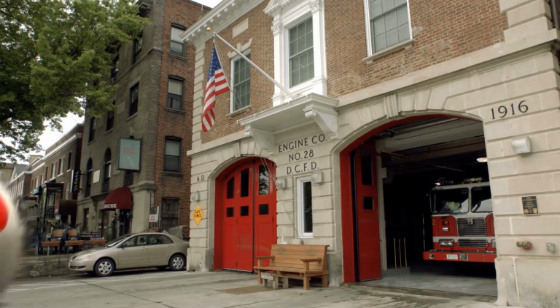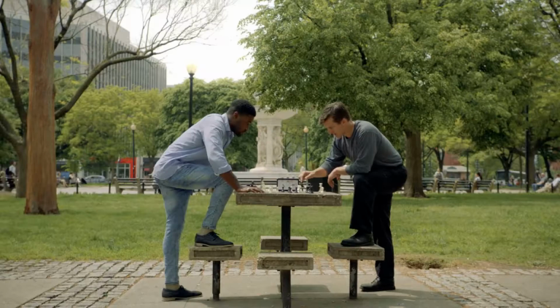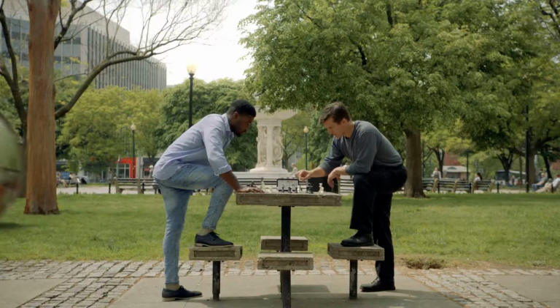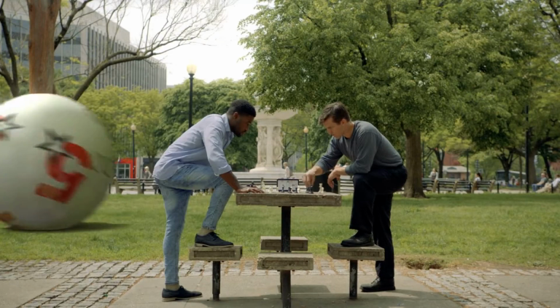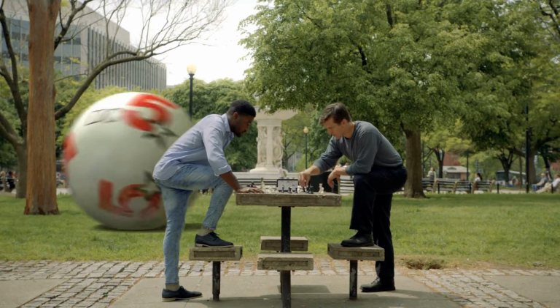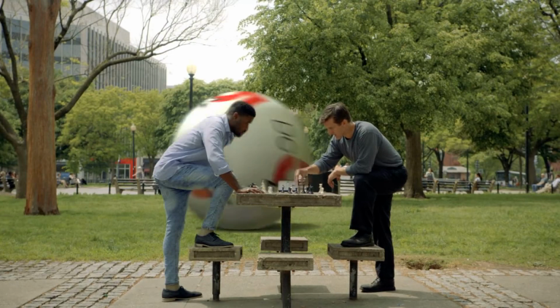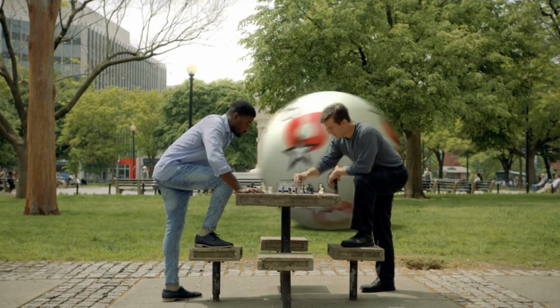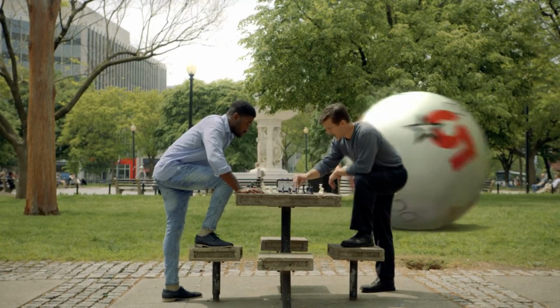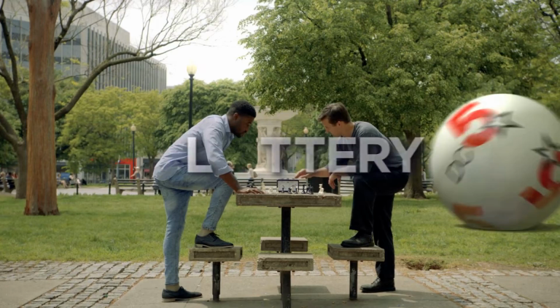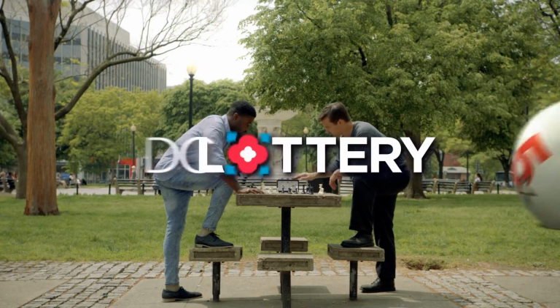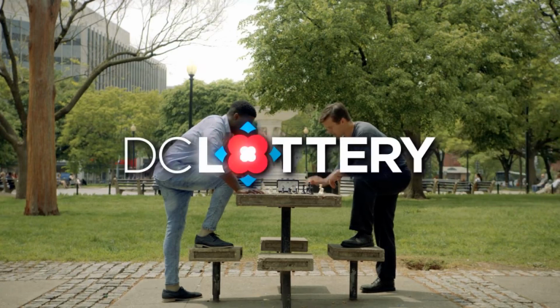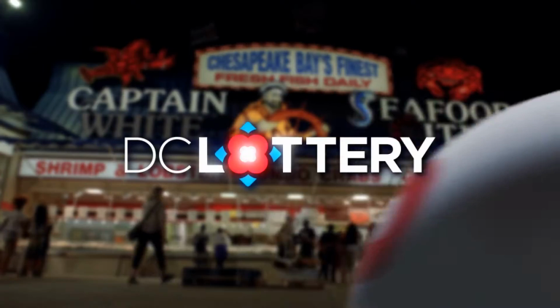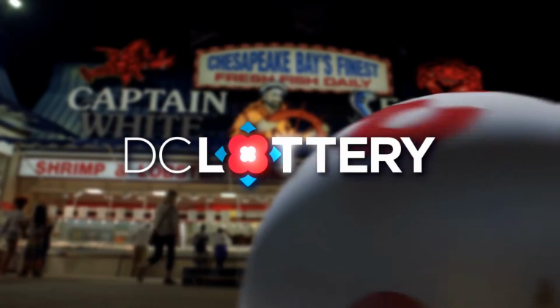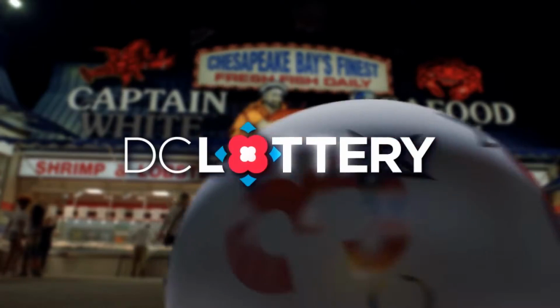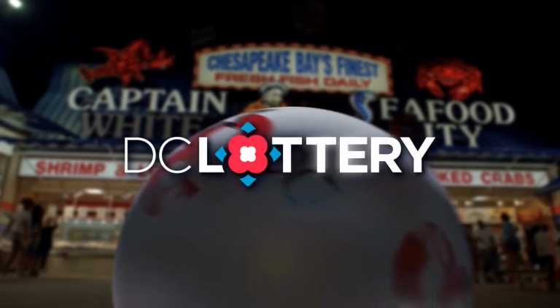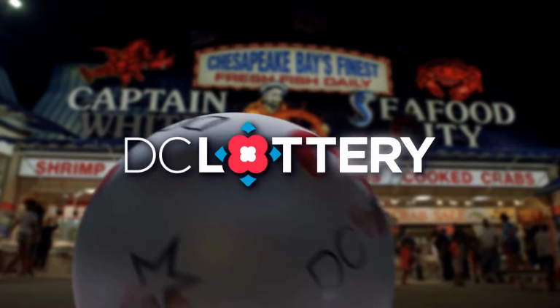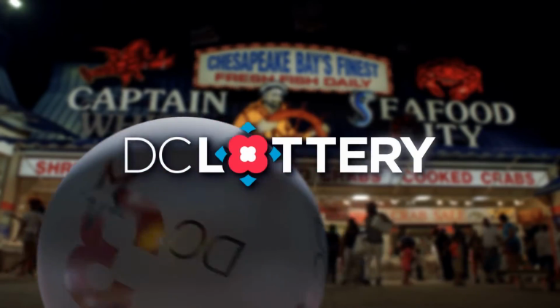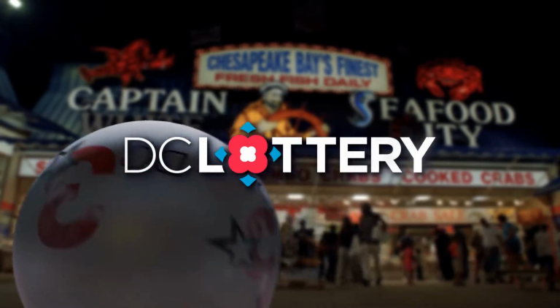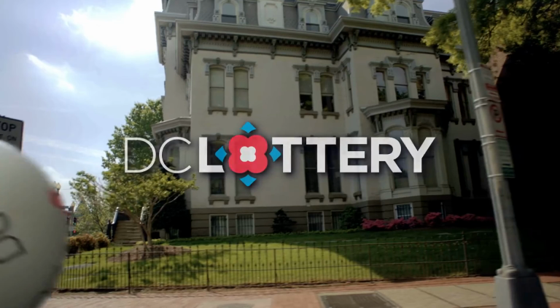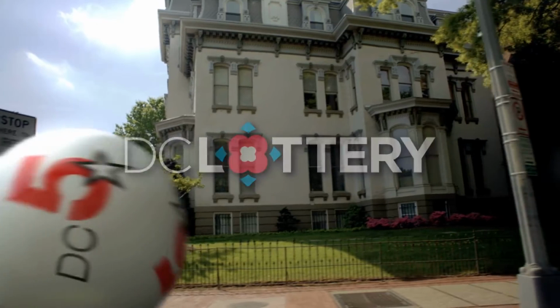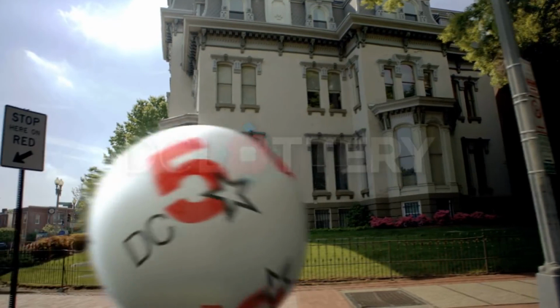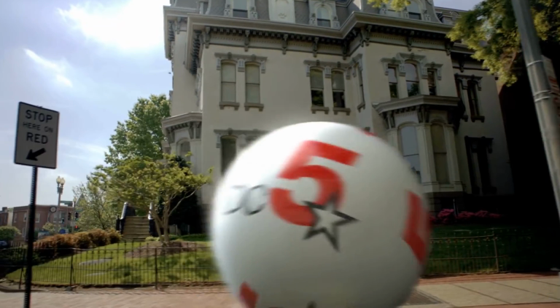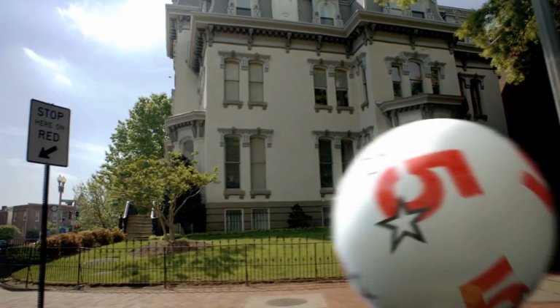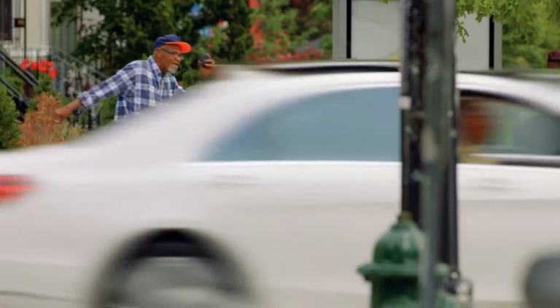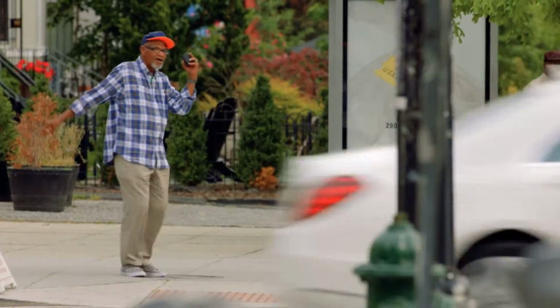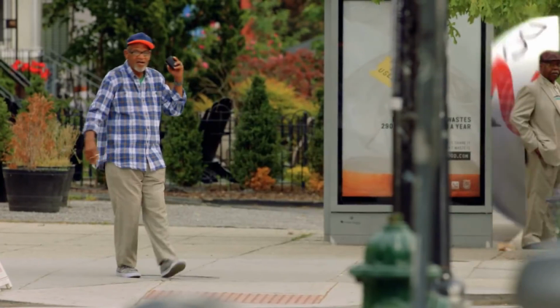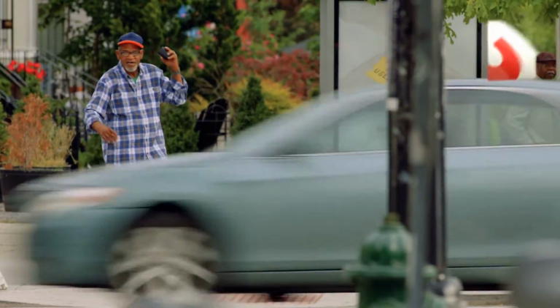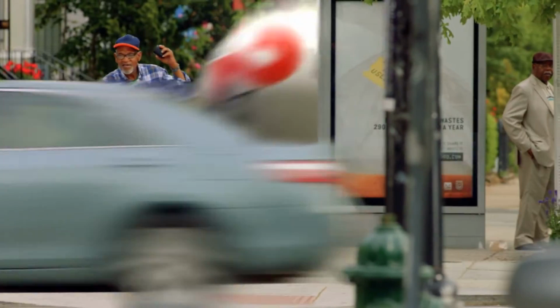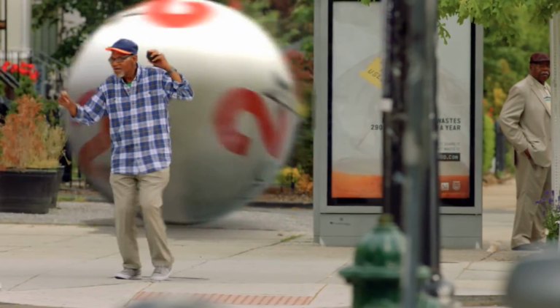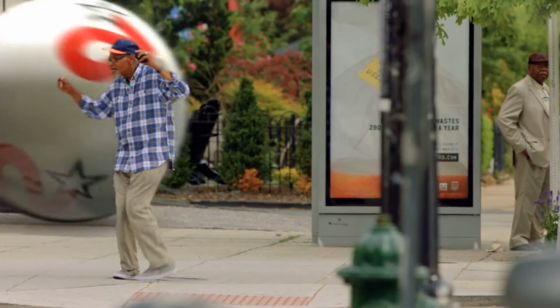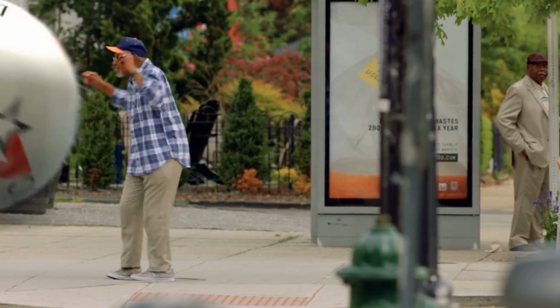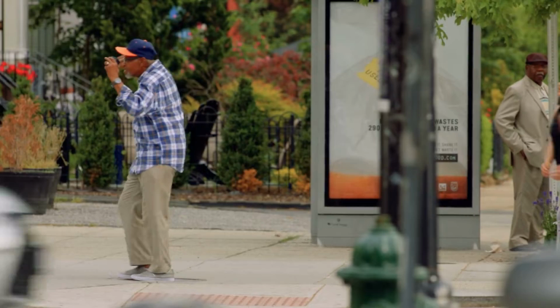Here are the winning numbers for the DC Lottery Drawings for Tuesday, November 27, 2018.